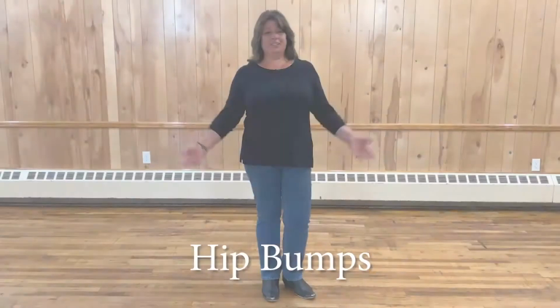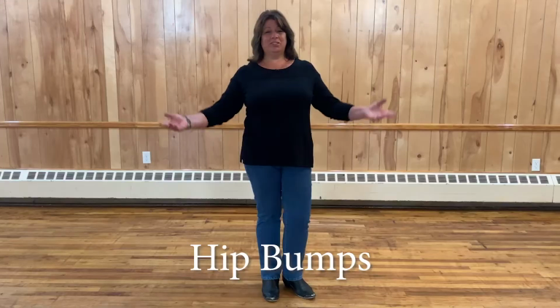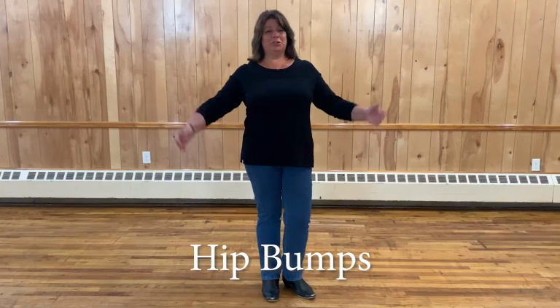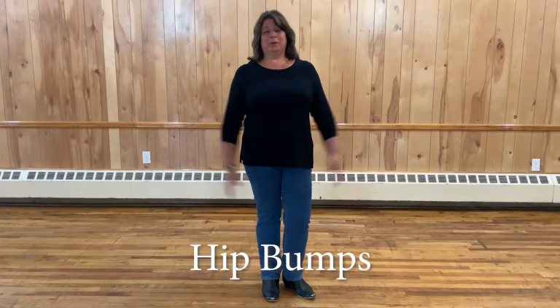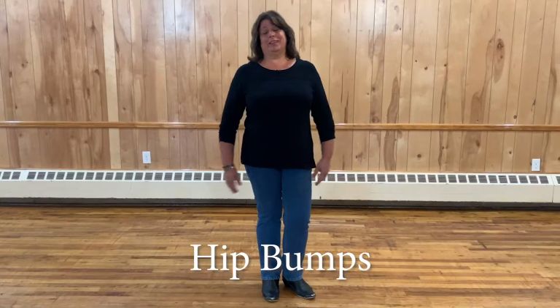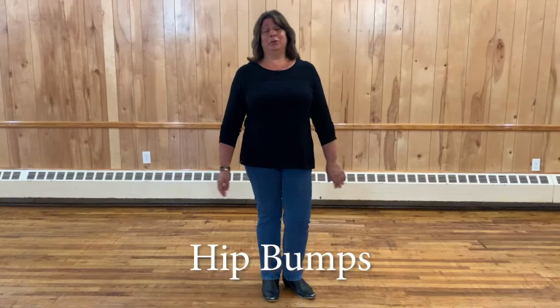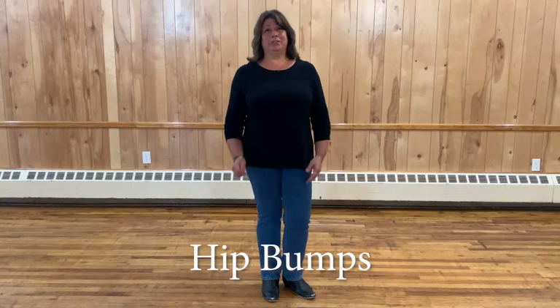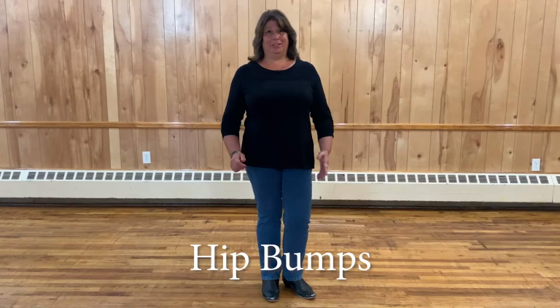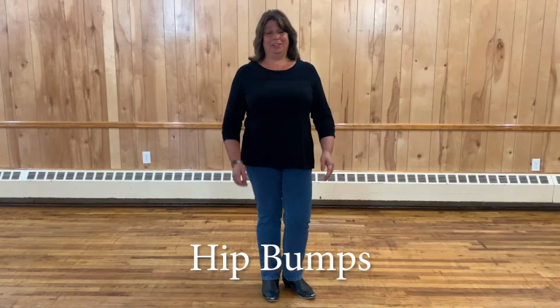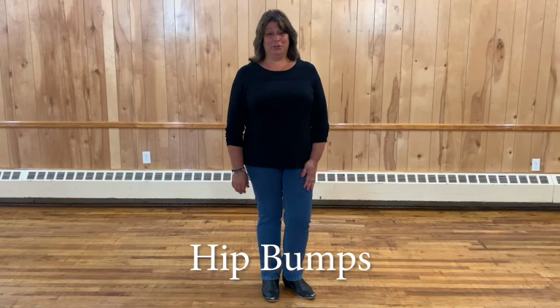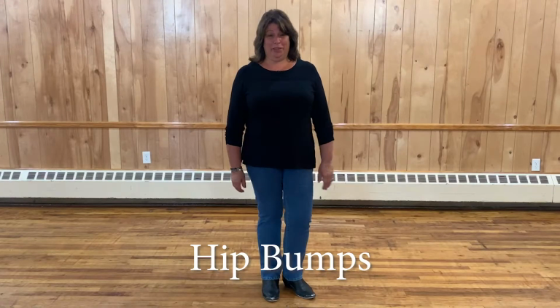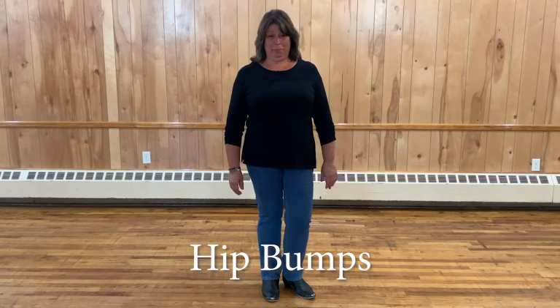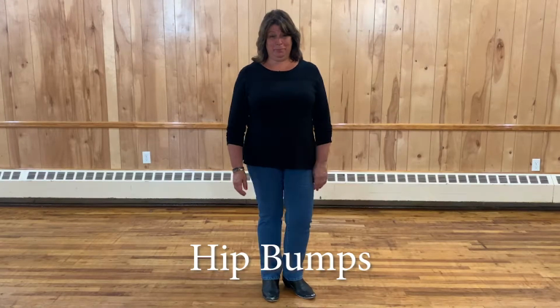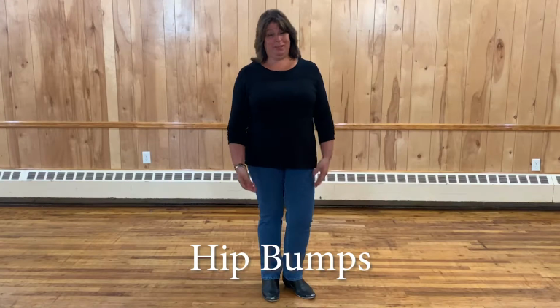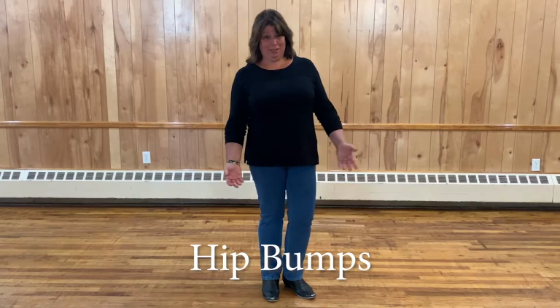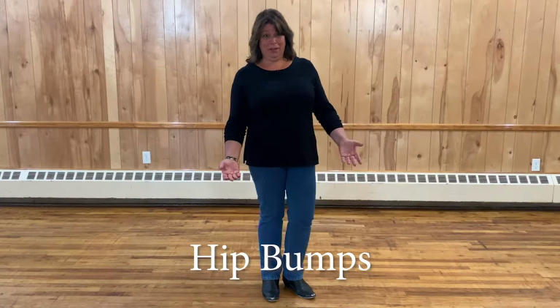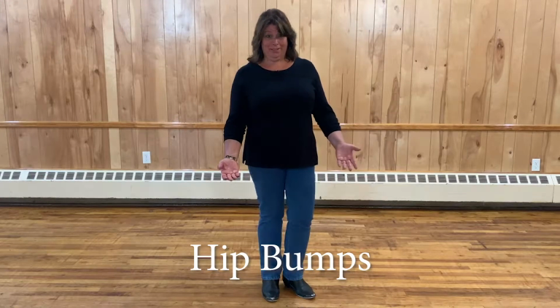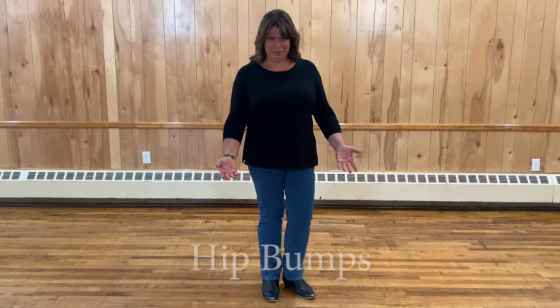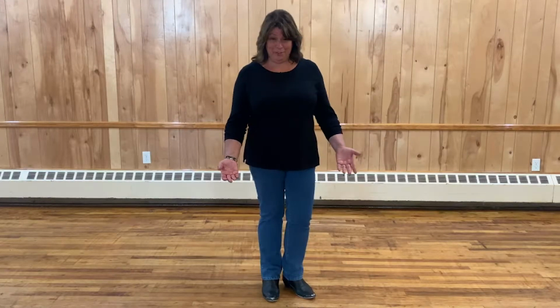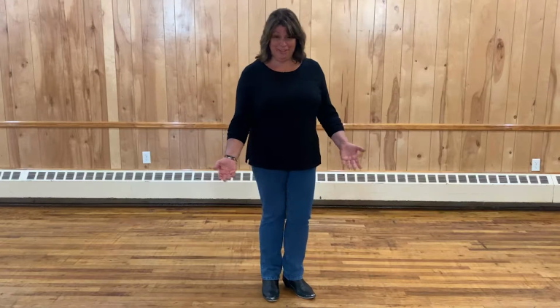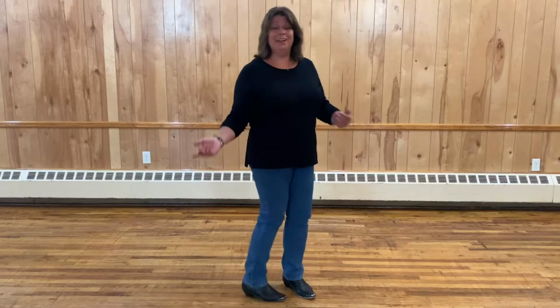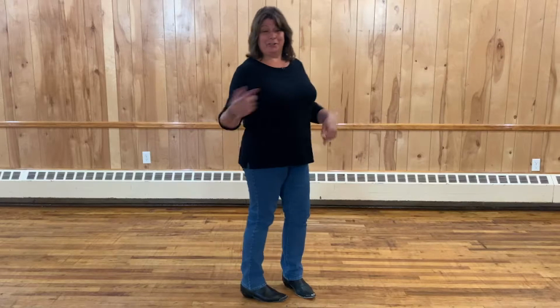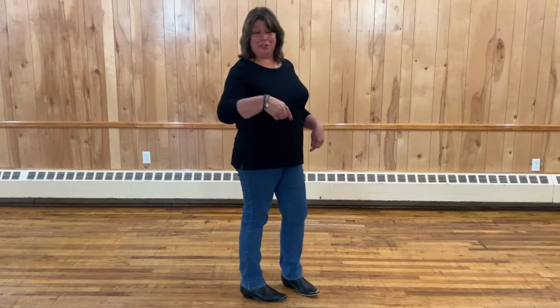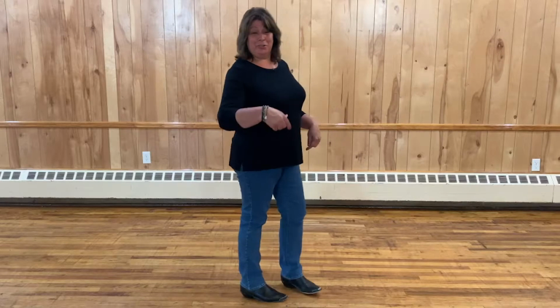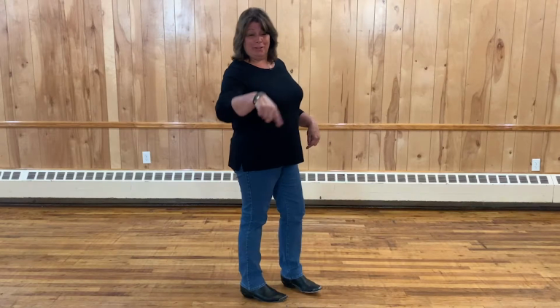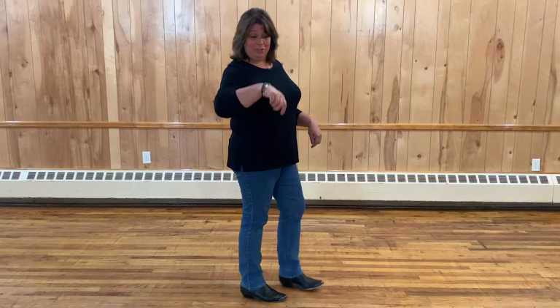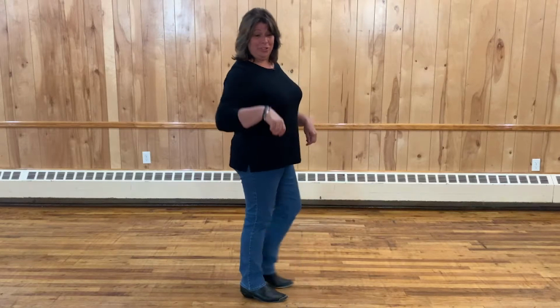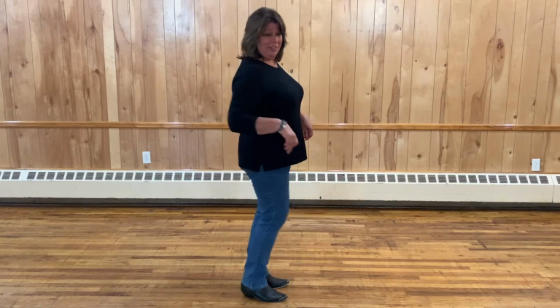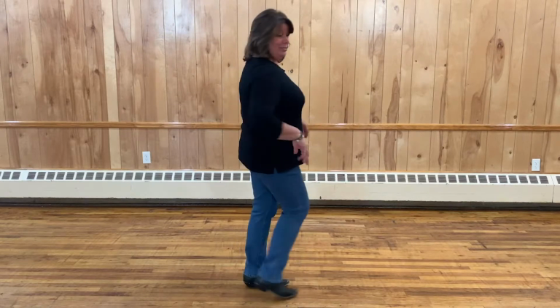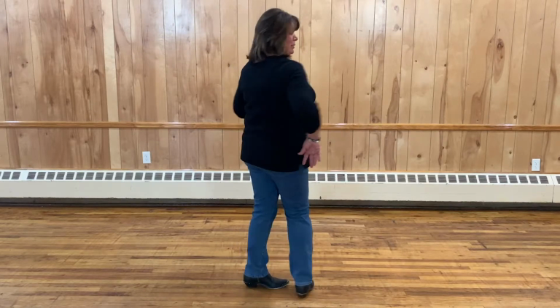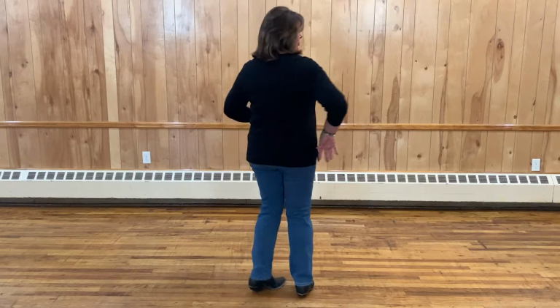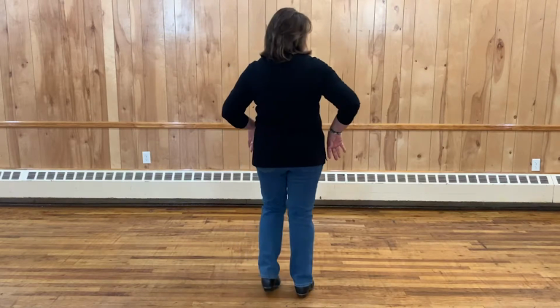Let's just start by saying, who doesn't love doing hip bumps? Come on, they're fun. I'm going to turn you around and show you how to do them. Here we go.